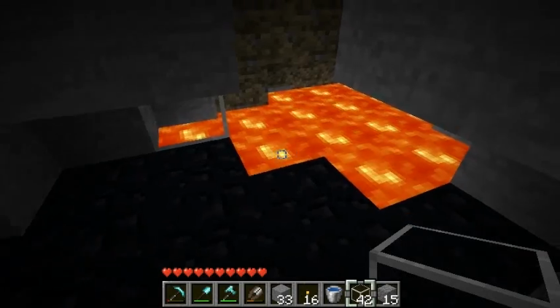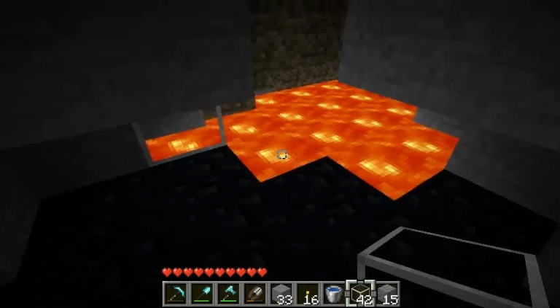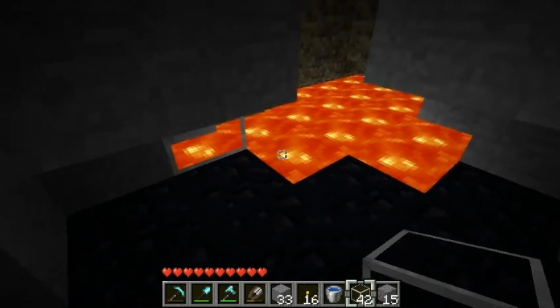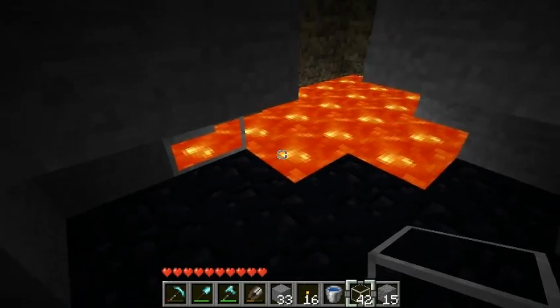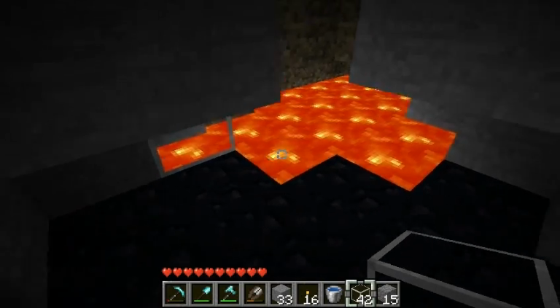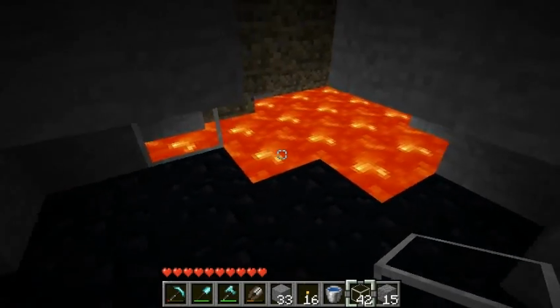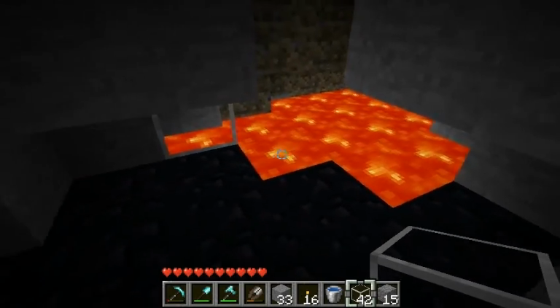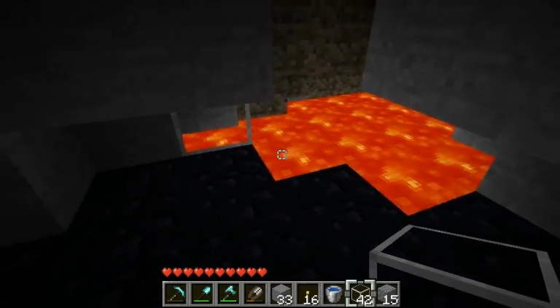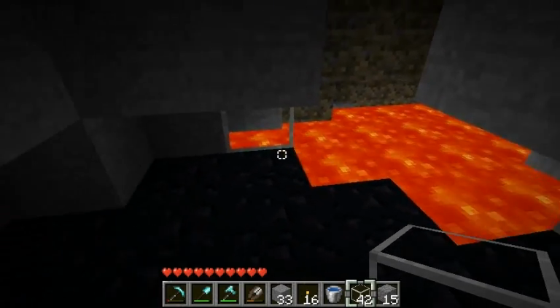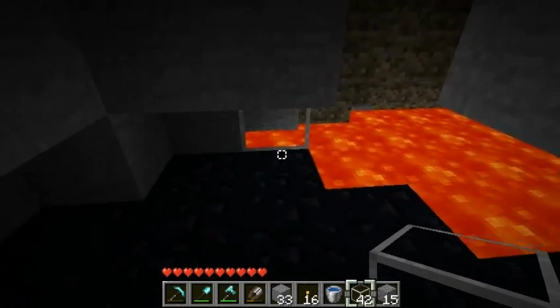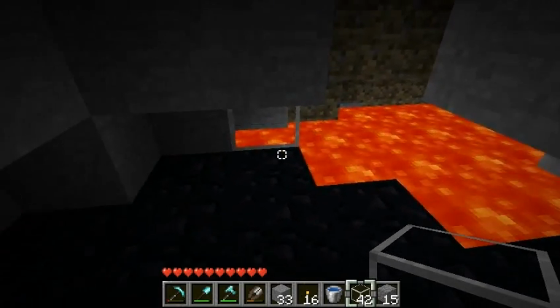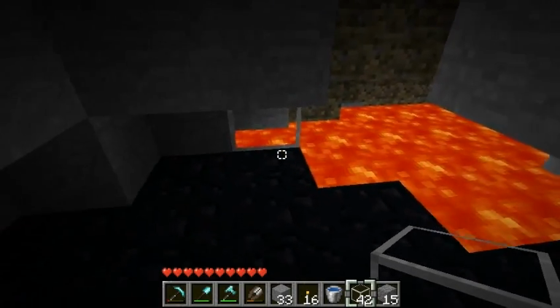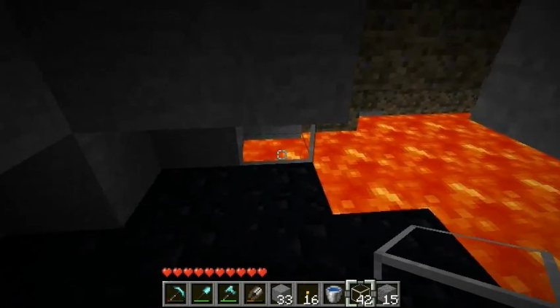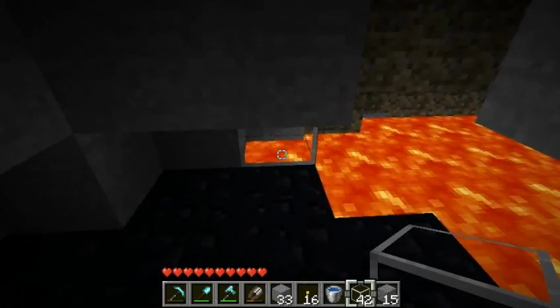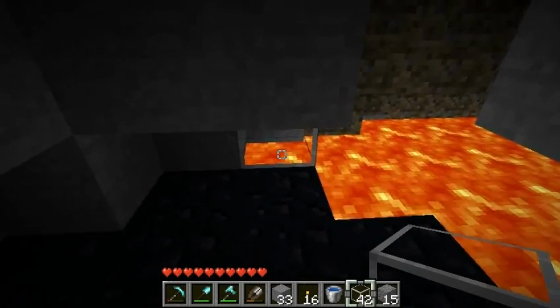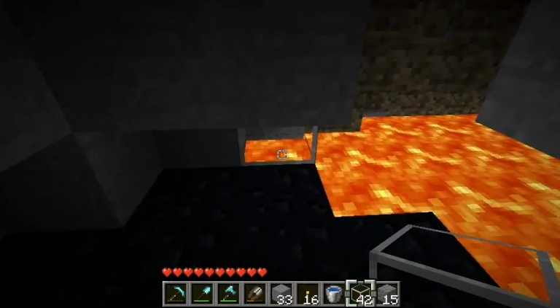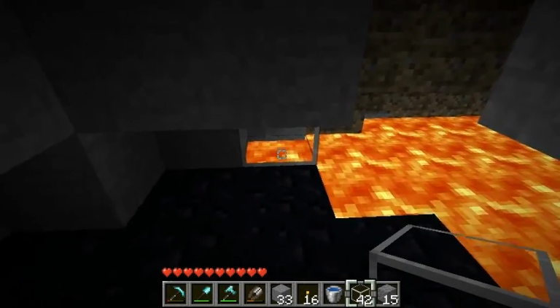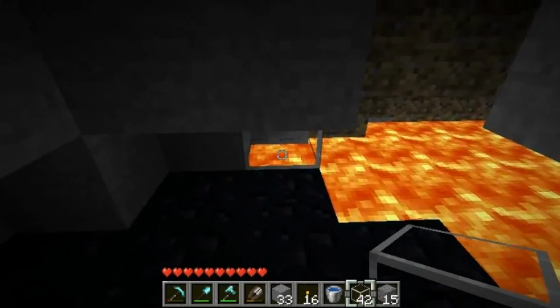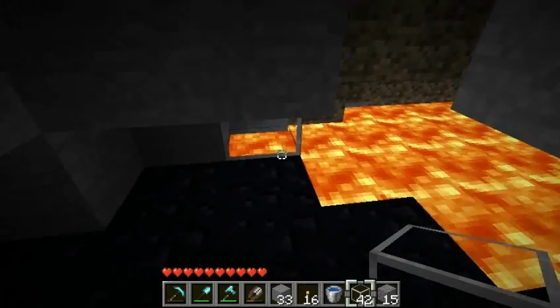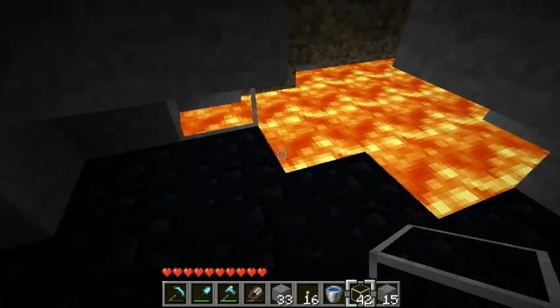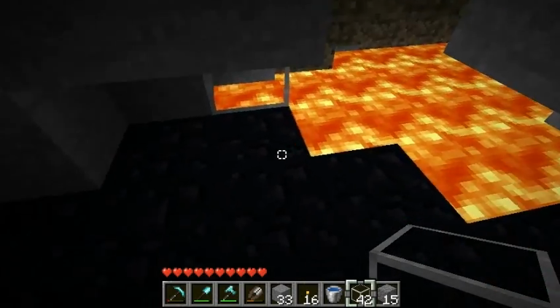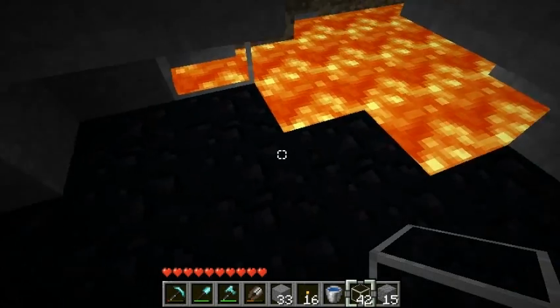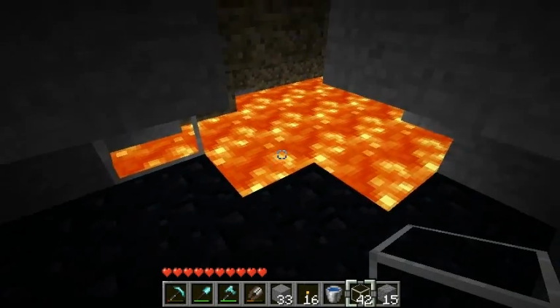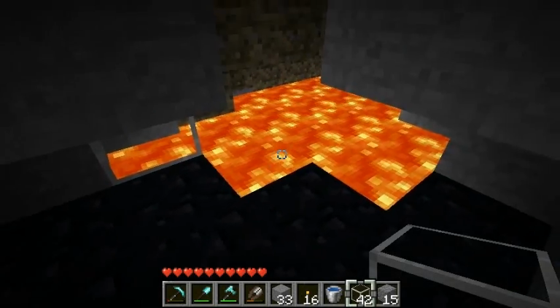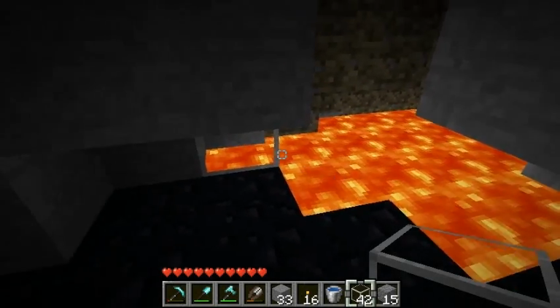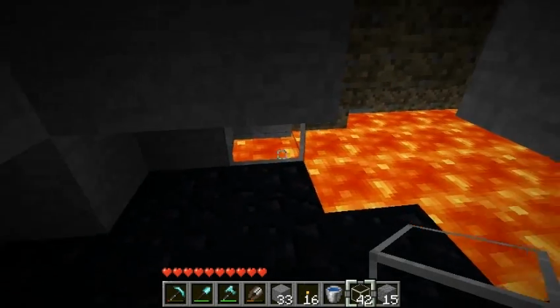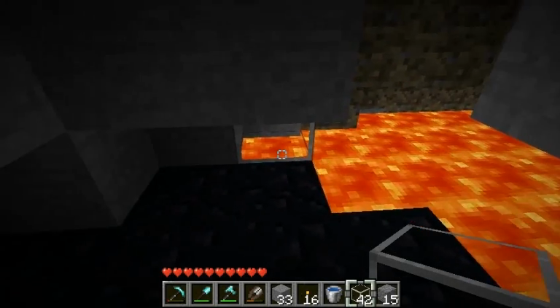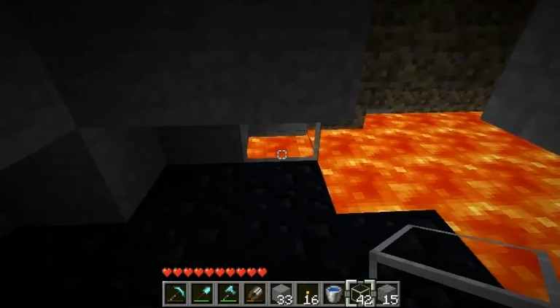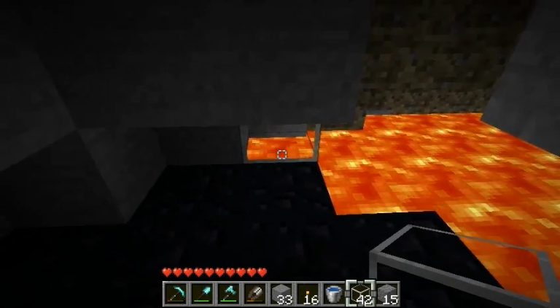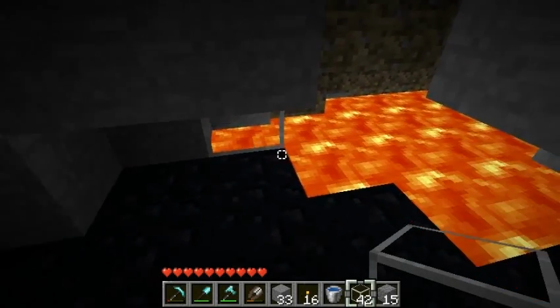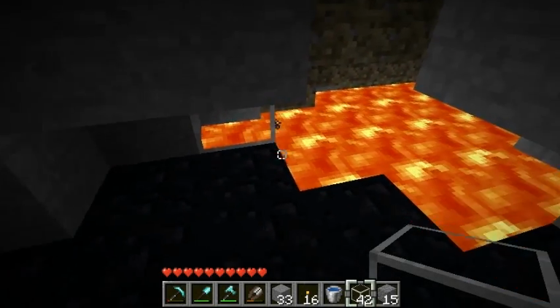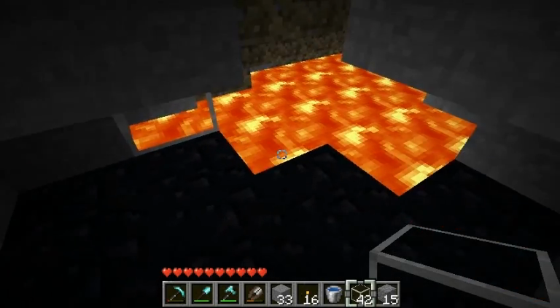So up to this point, when I come to a lava field, I tend to put a glass block on top, and then I pour water, and then that place is still illuminated.